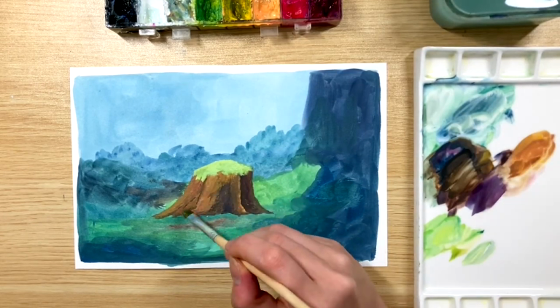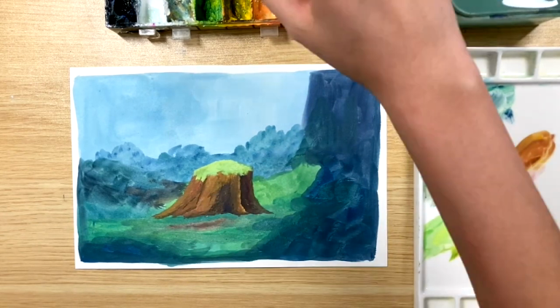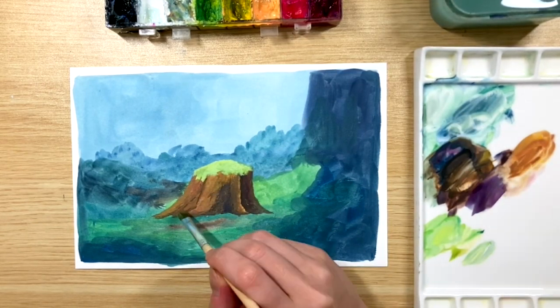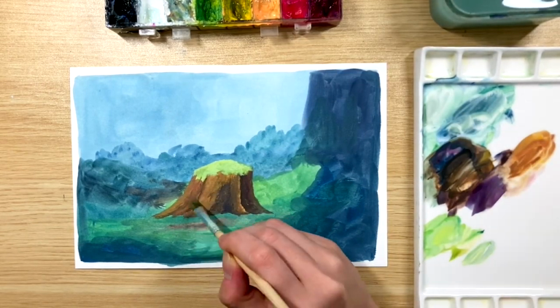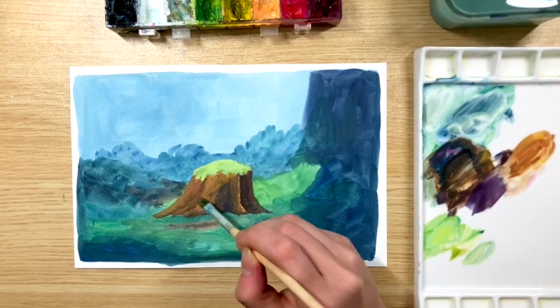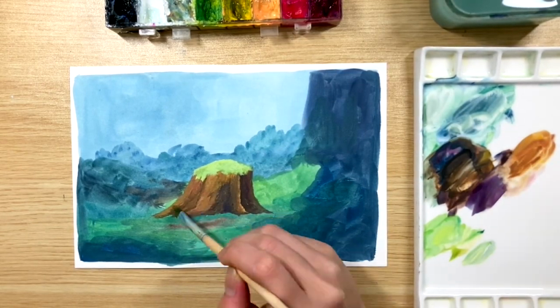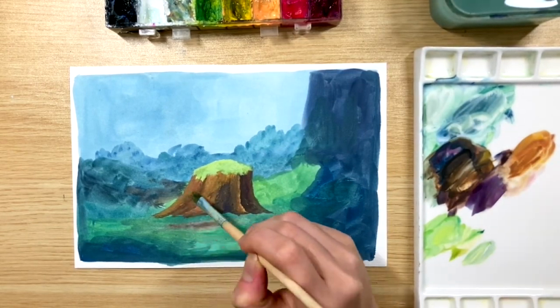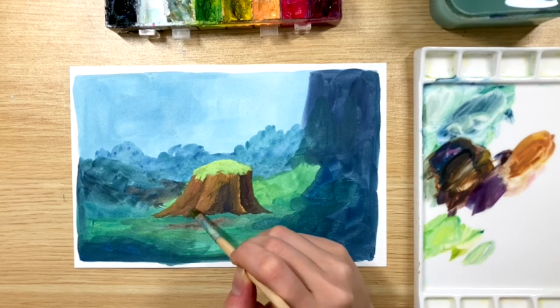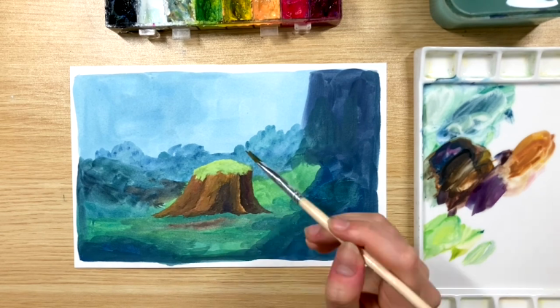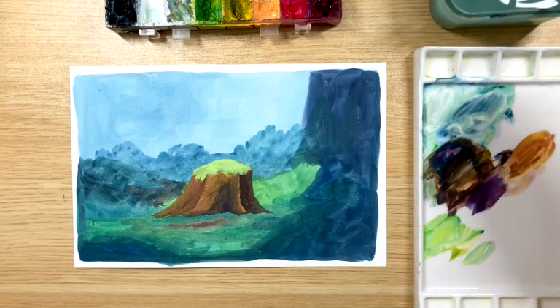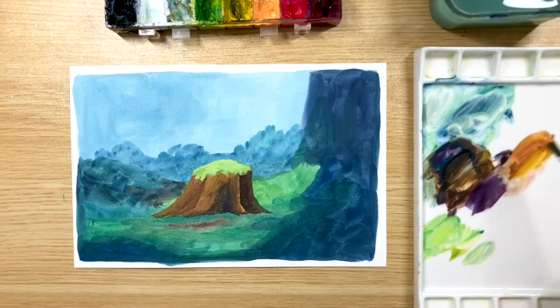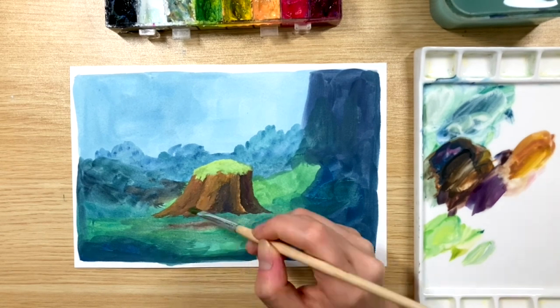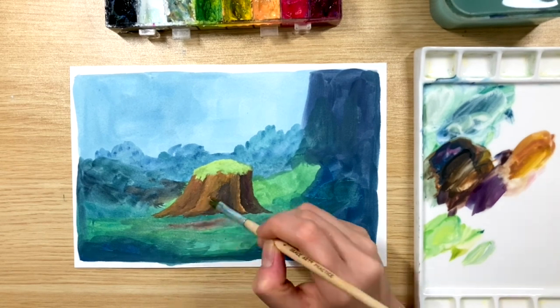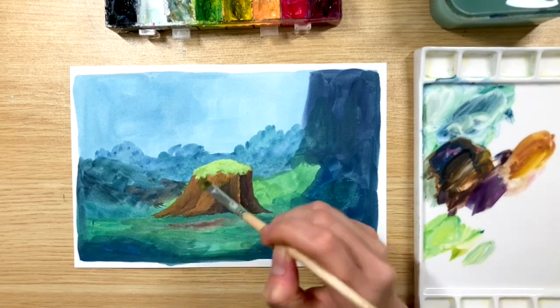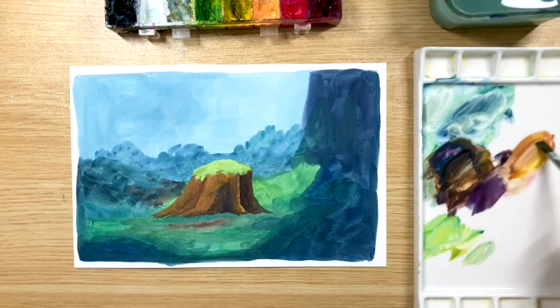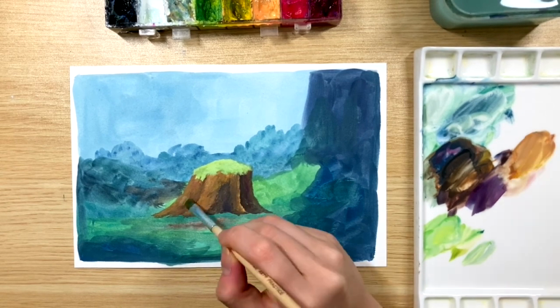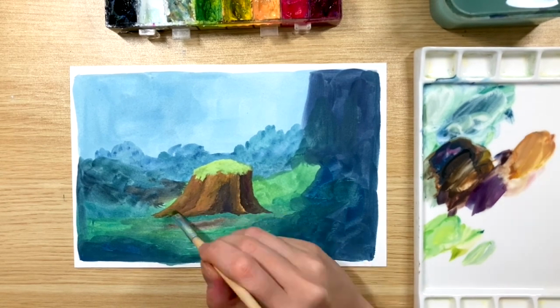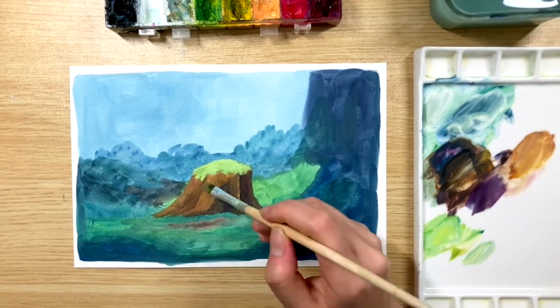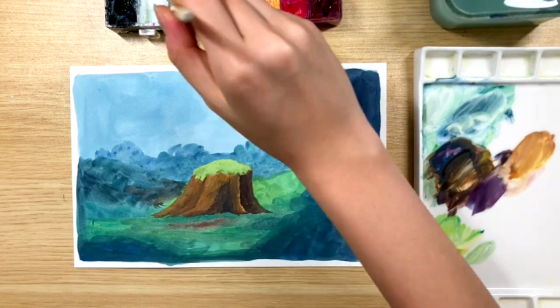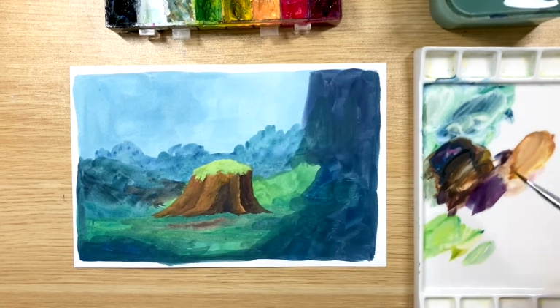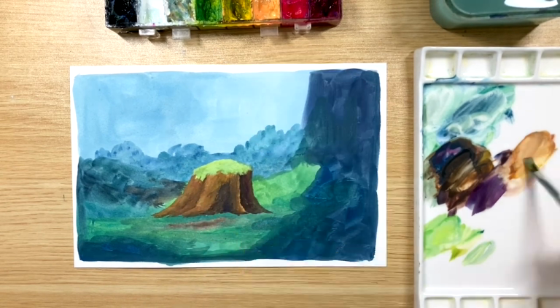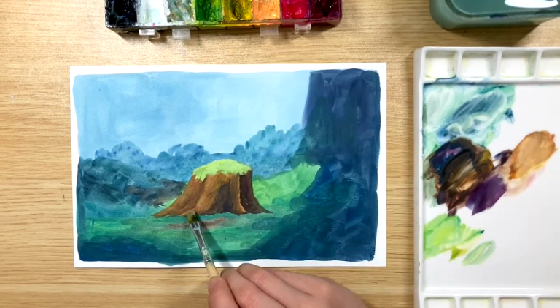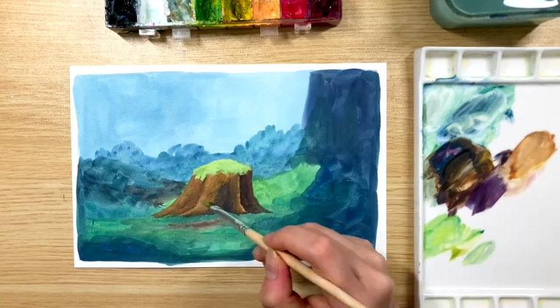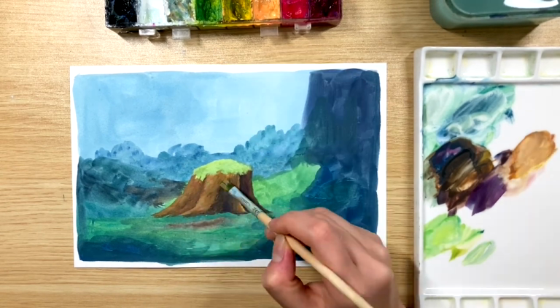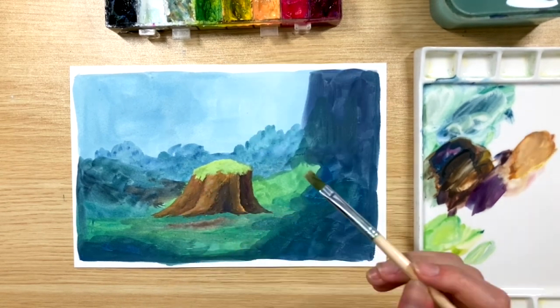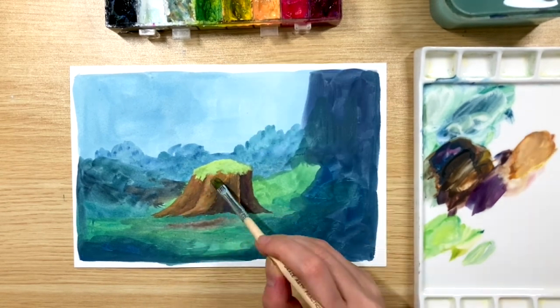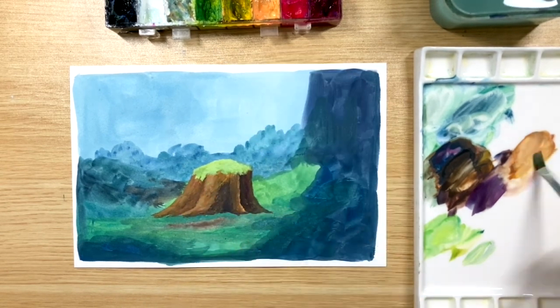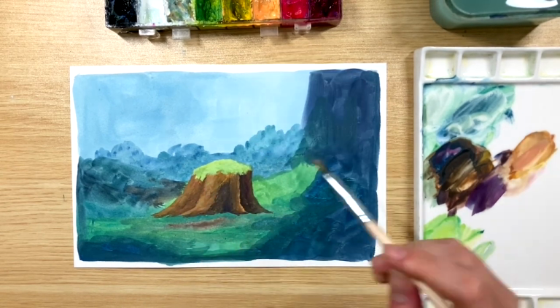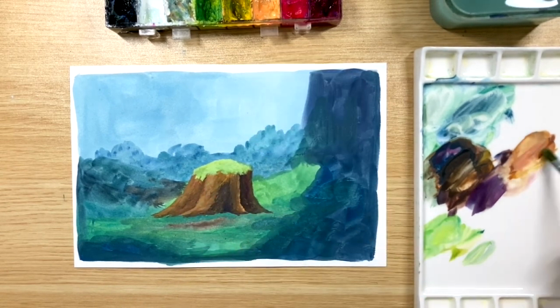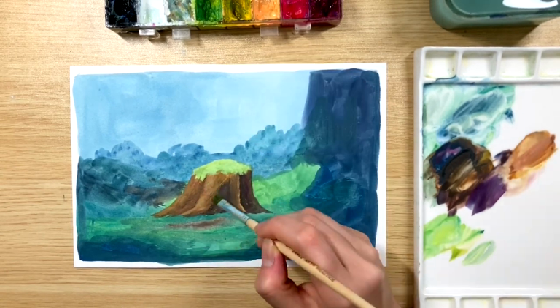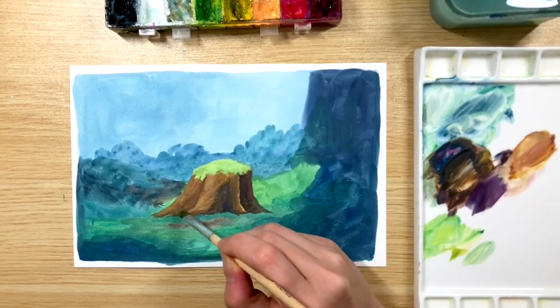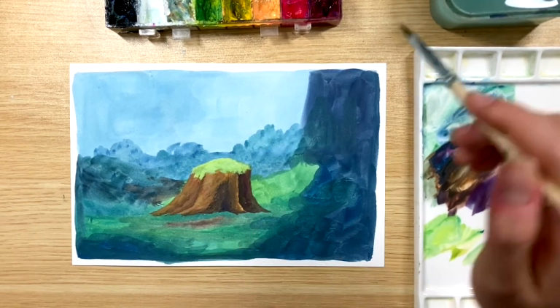I like to do this when the paper is relatively still wet so that the color kind of blends in nicely.